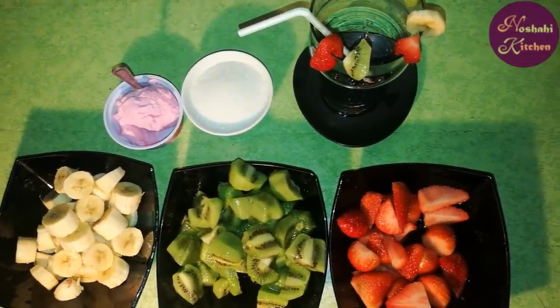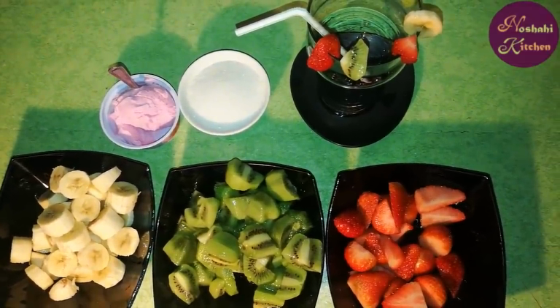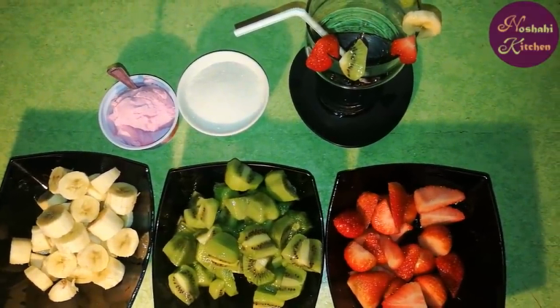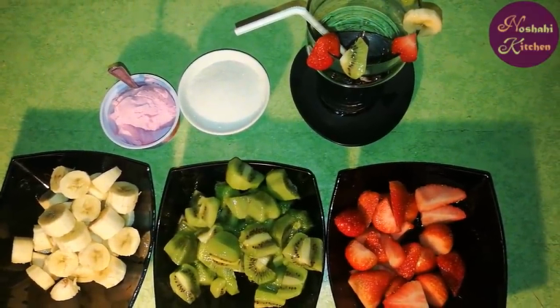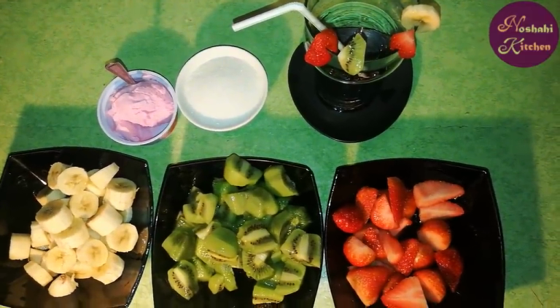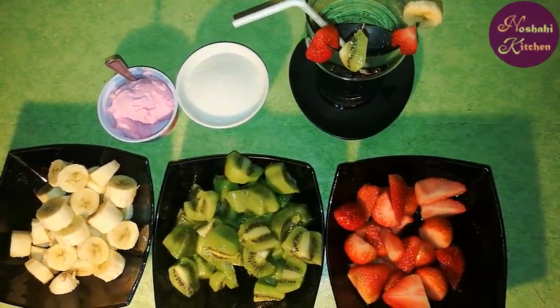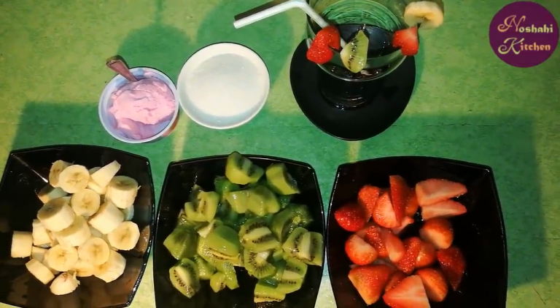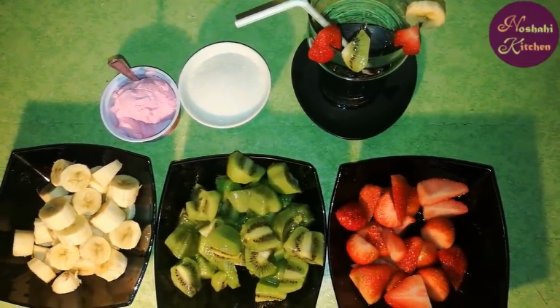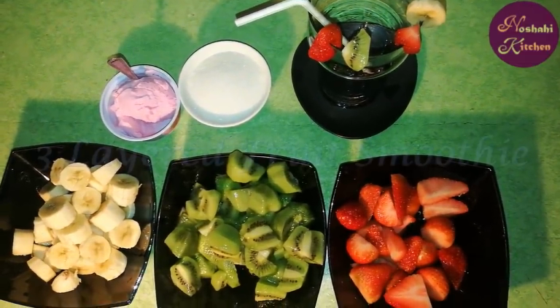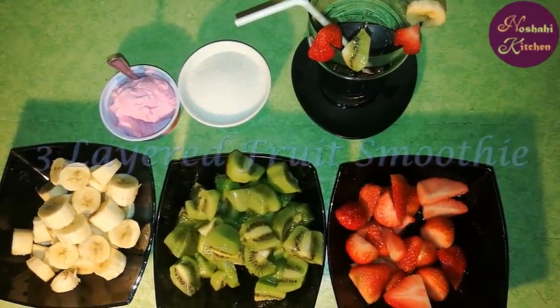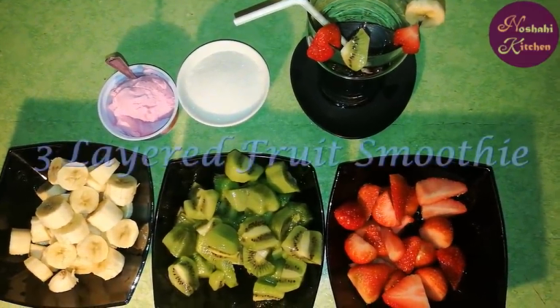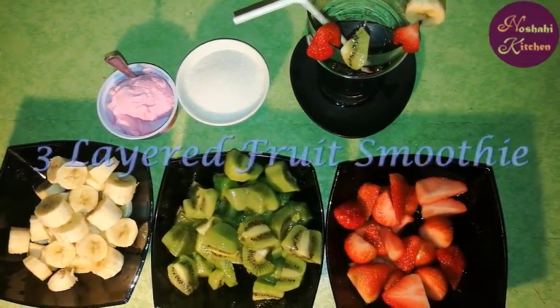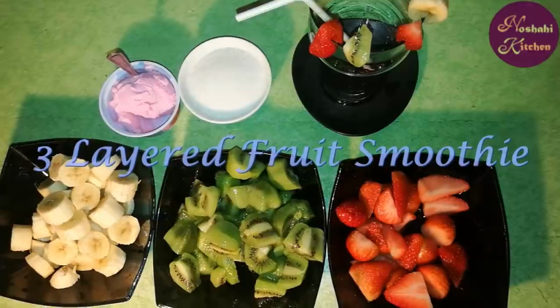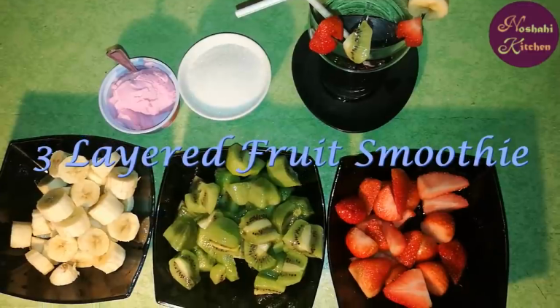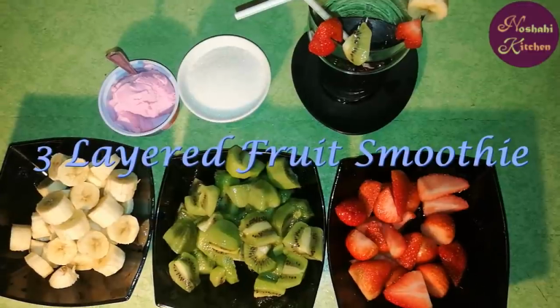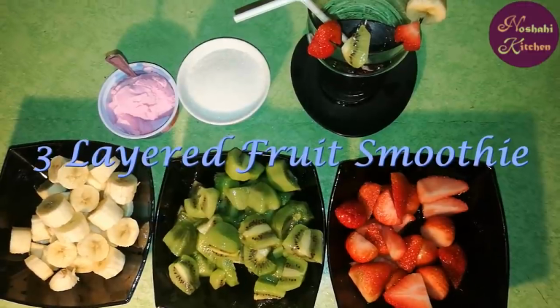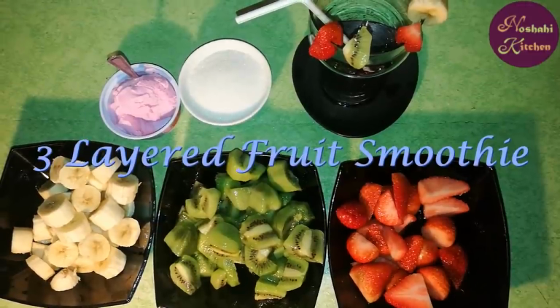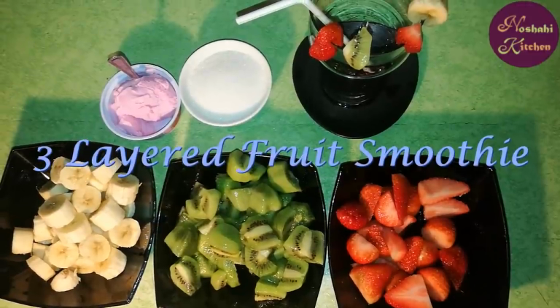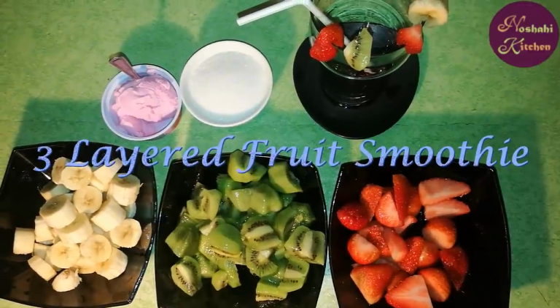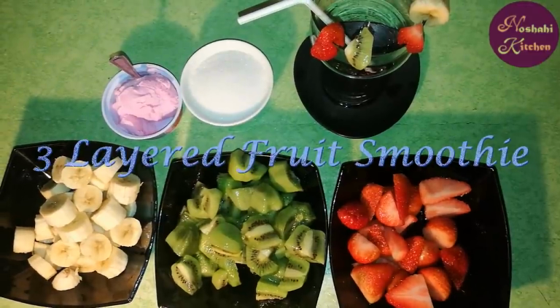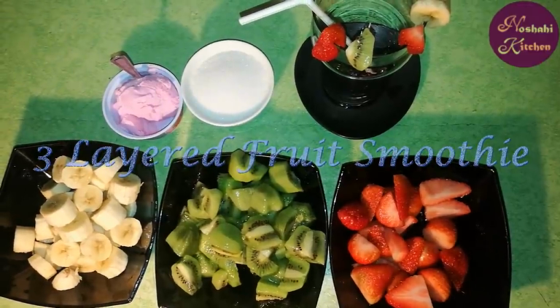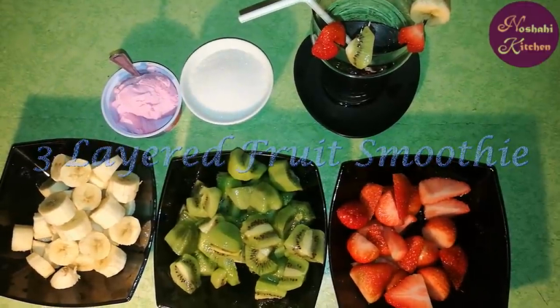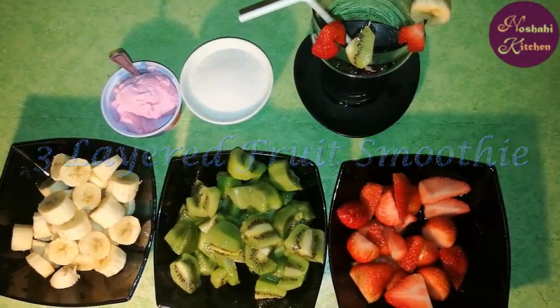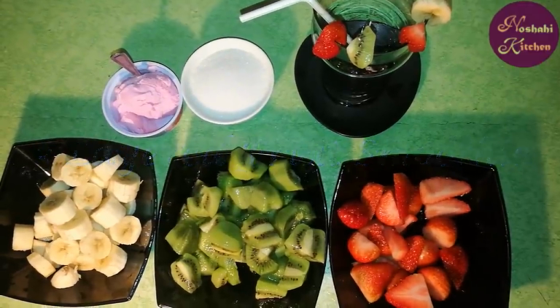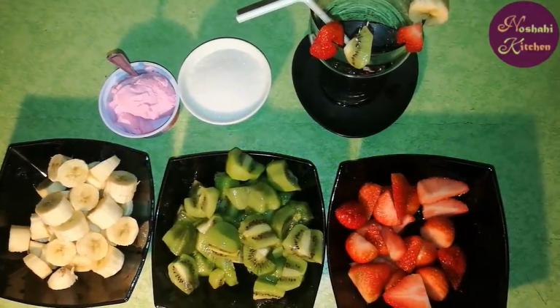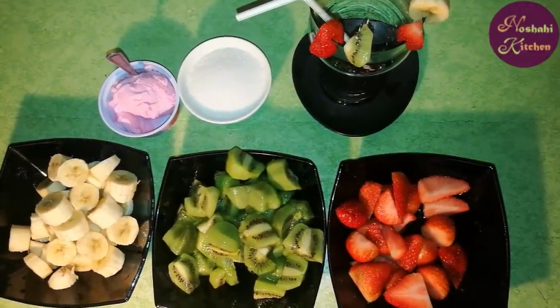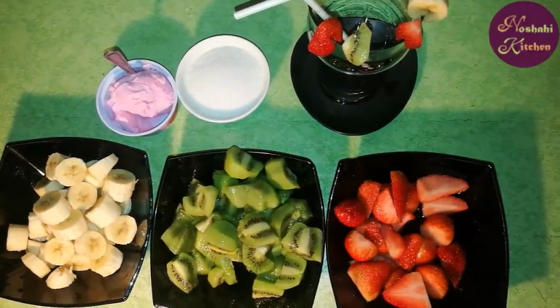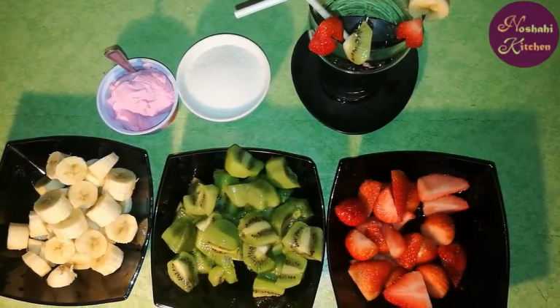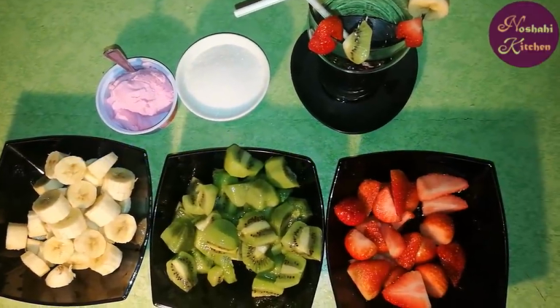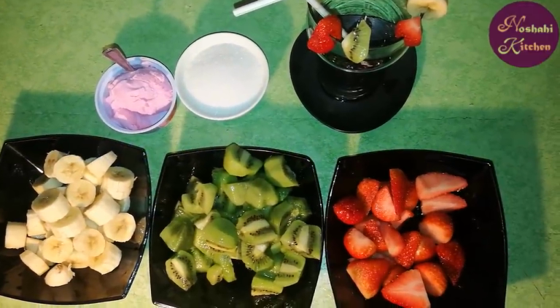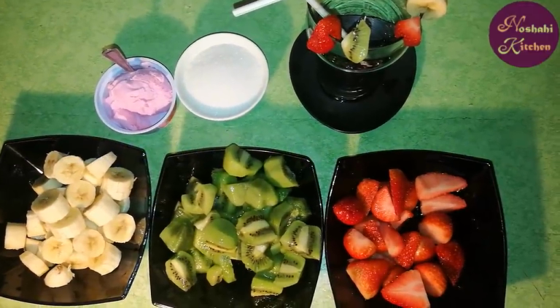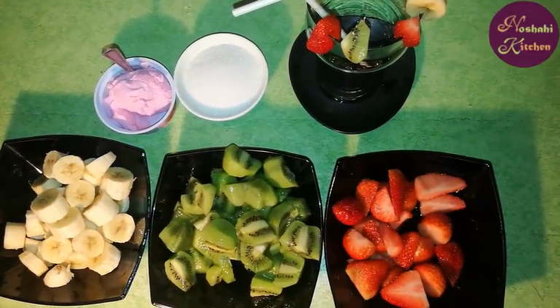Today, I am making 3 layers of fruit smoothie. For this, I have the ingredients.